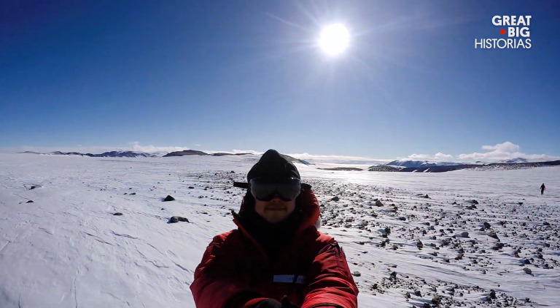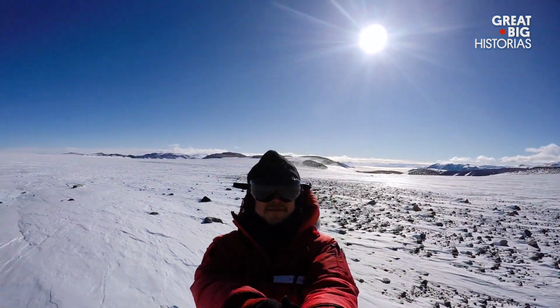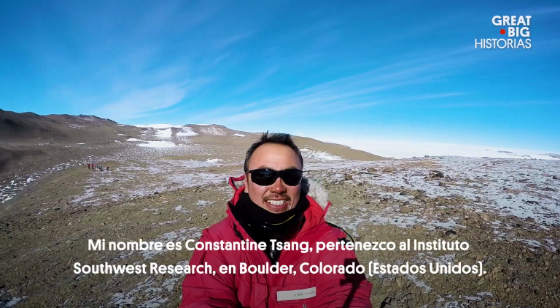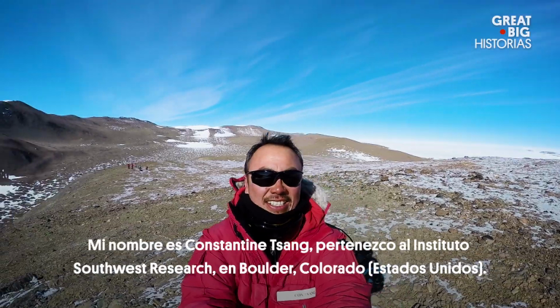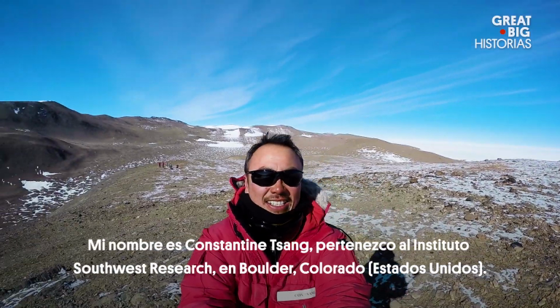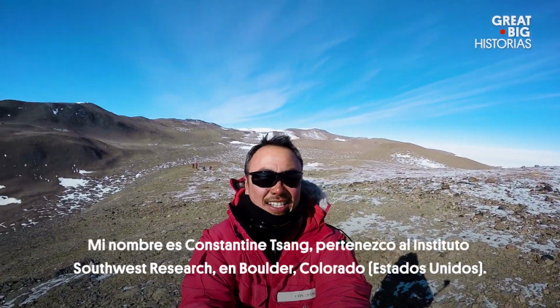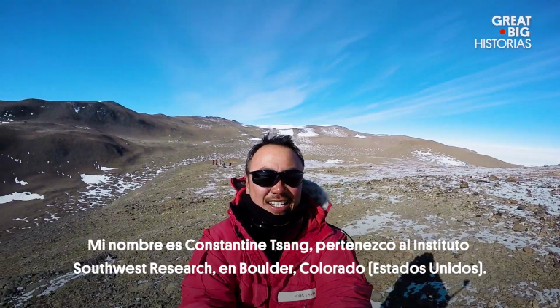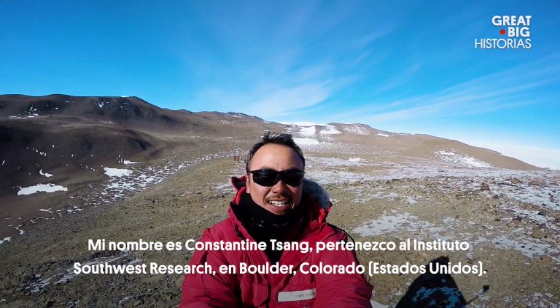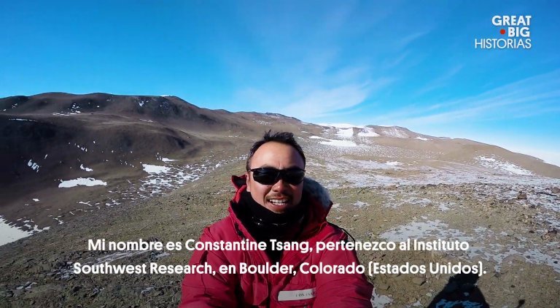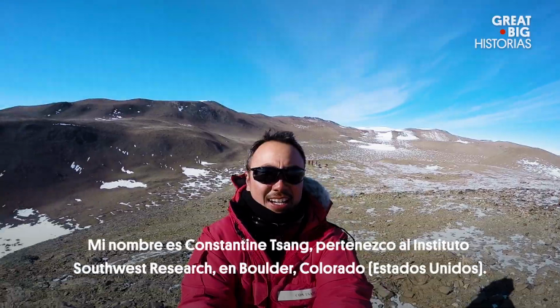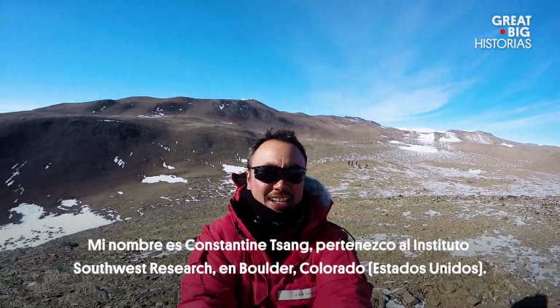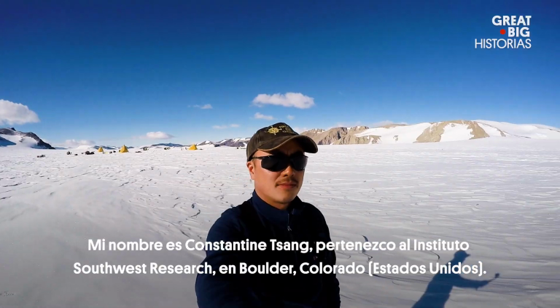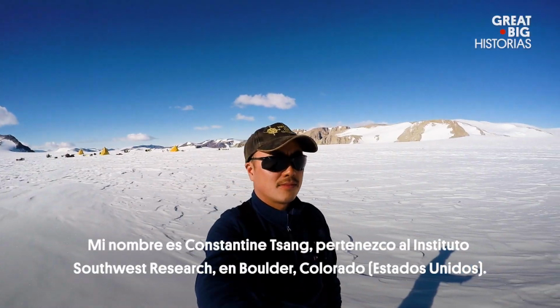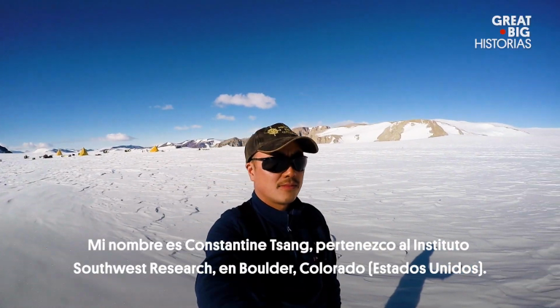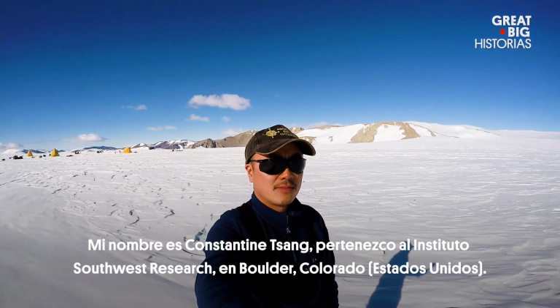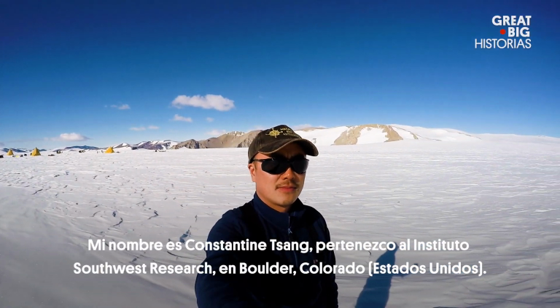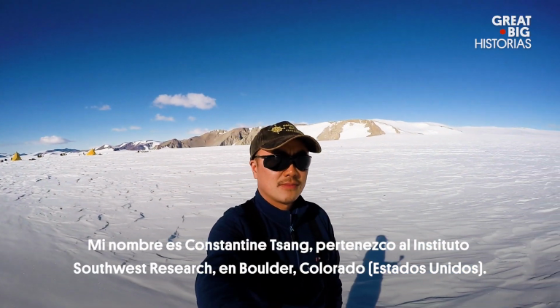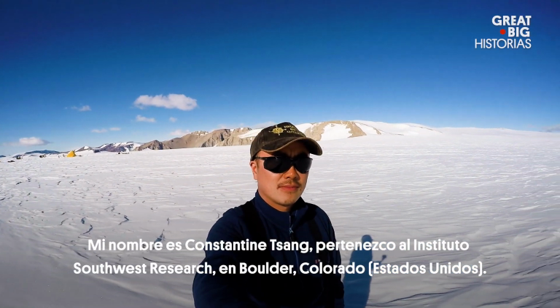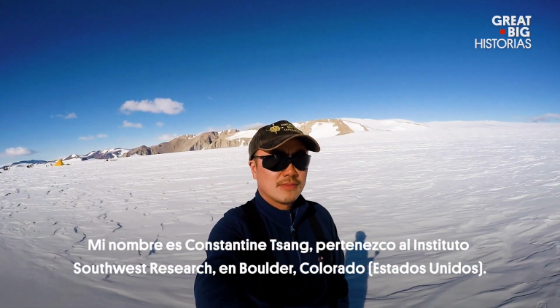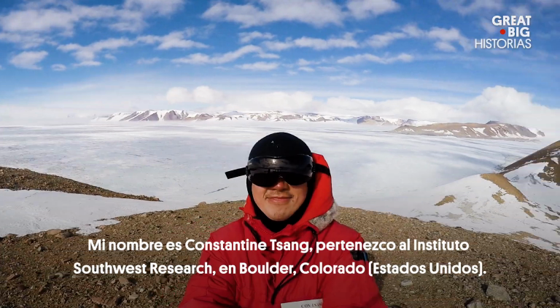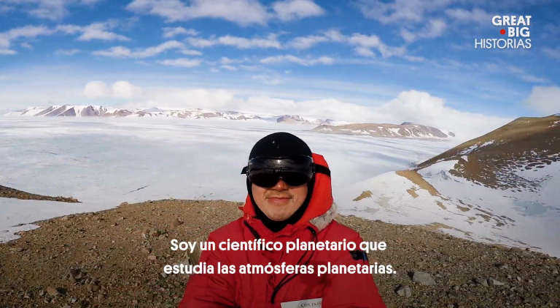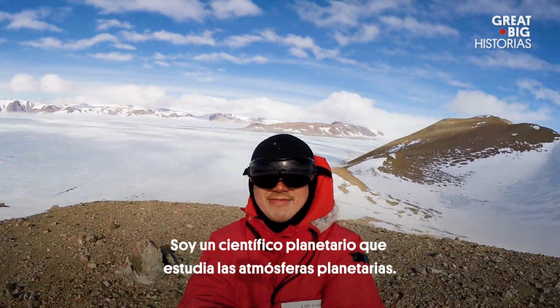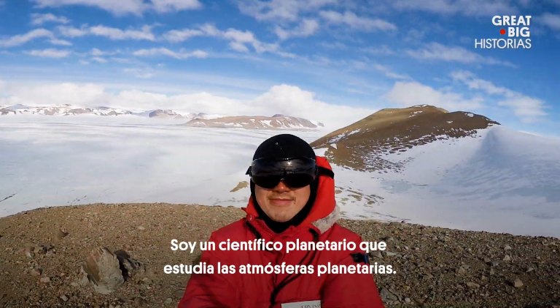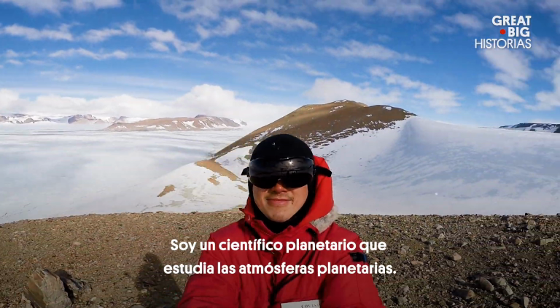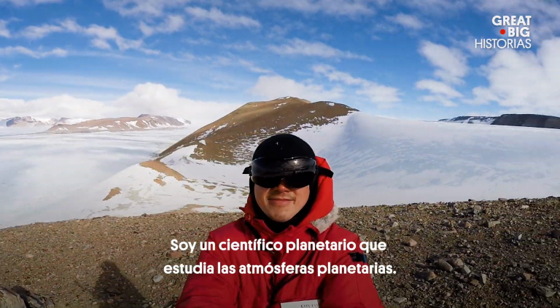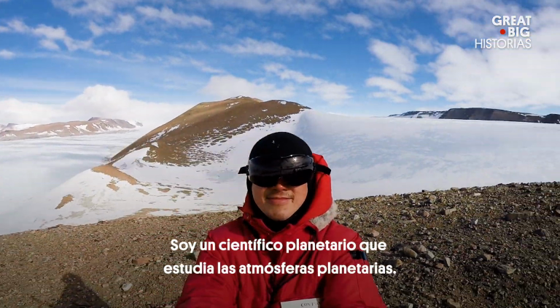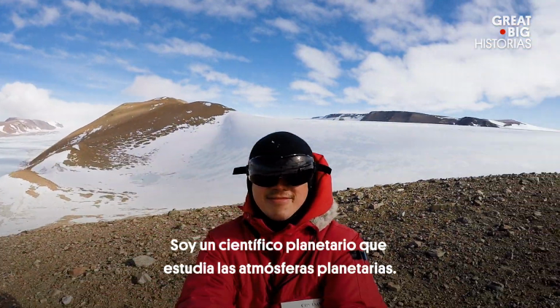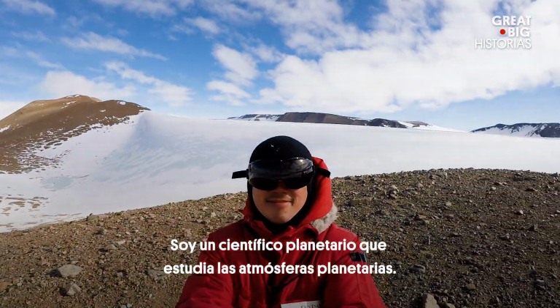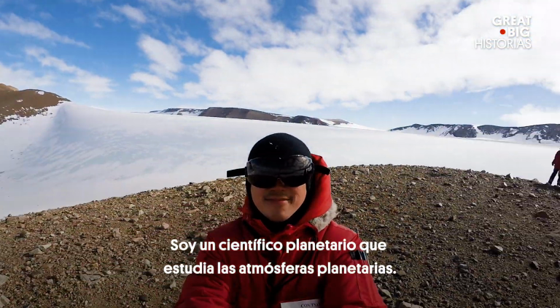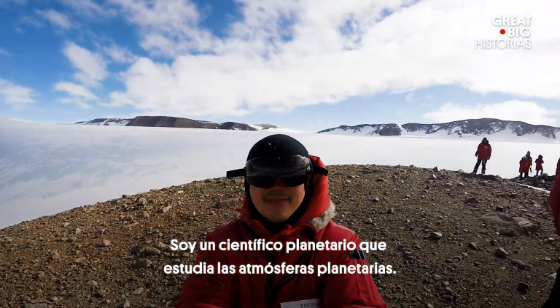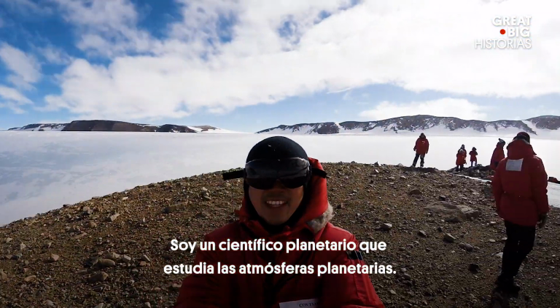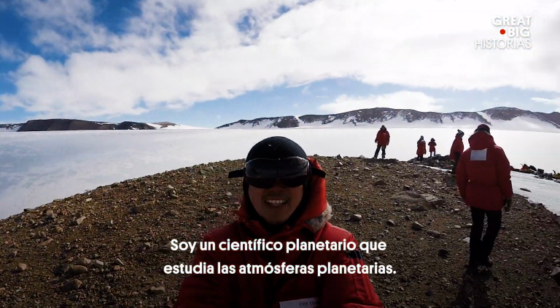My name is Konstantin Tseng. I'm at Southwest Research Institute in Boulder, Colorado. I'm a planetary scientist studying planetary atmospheres.